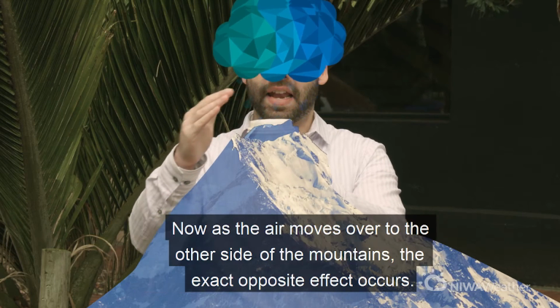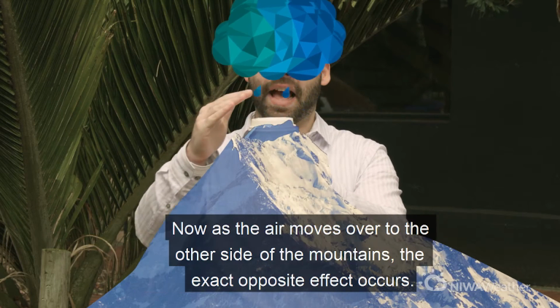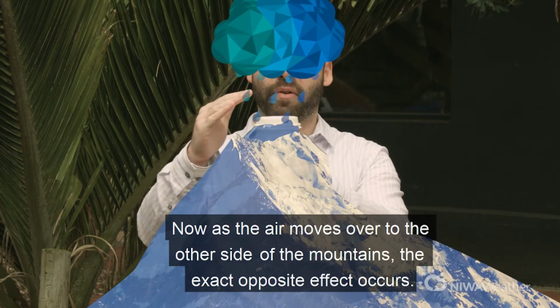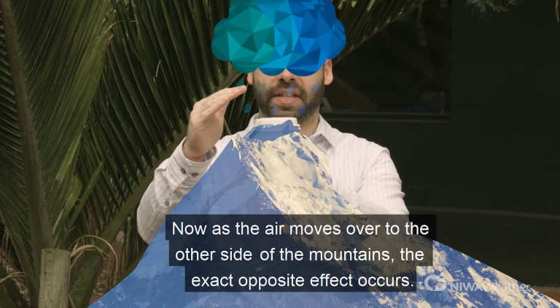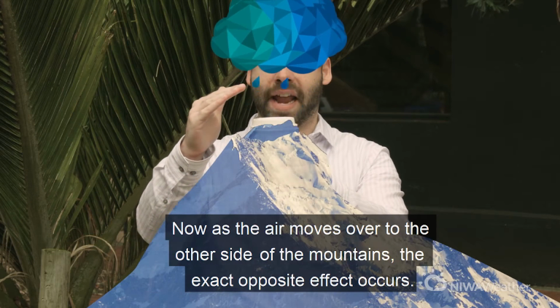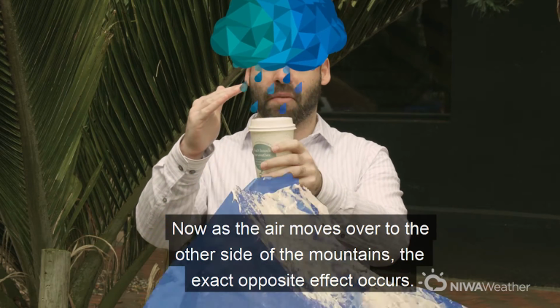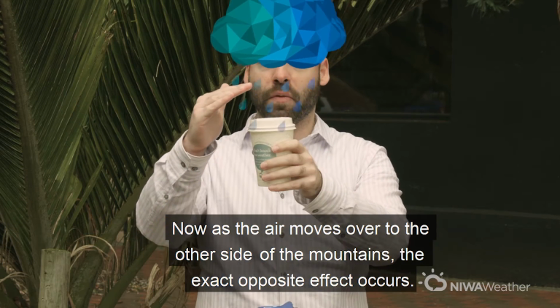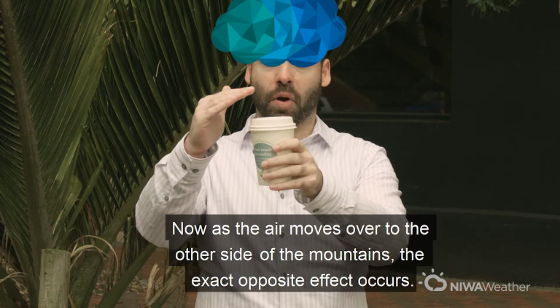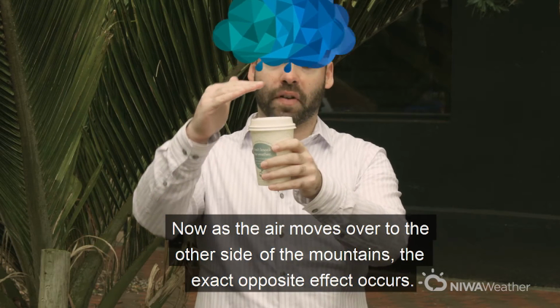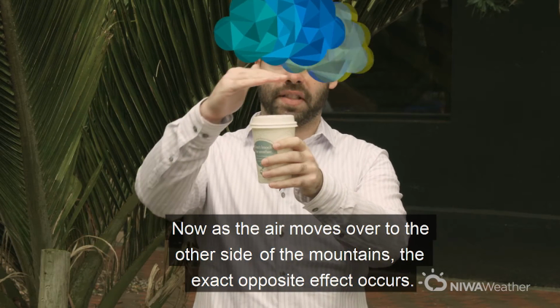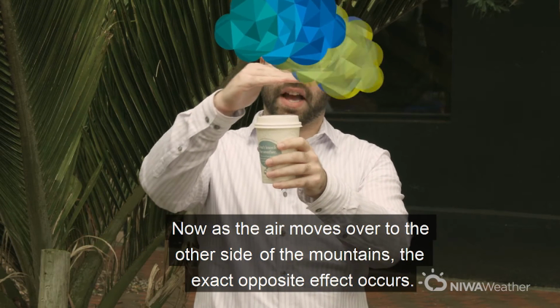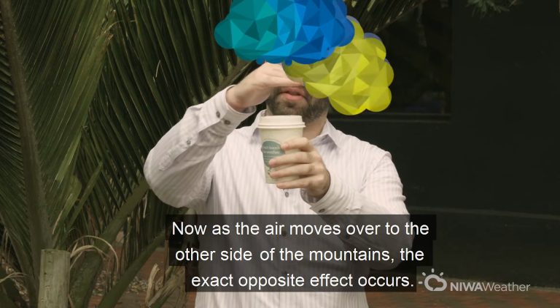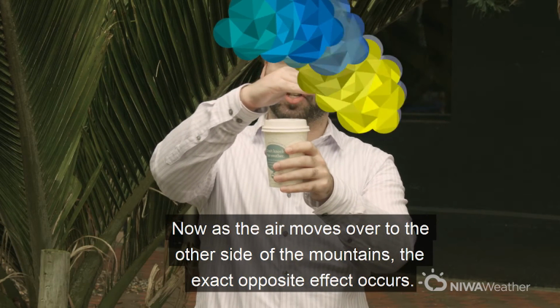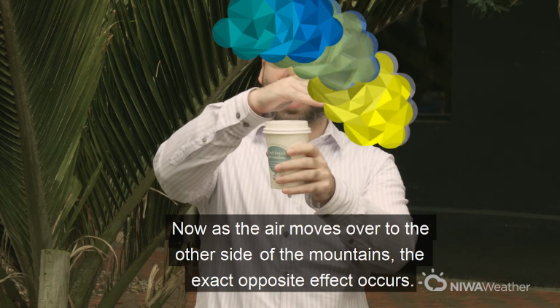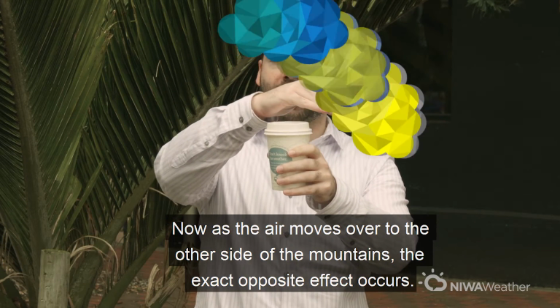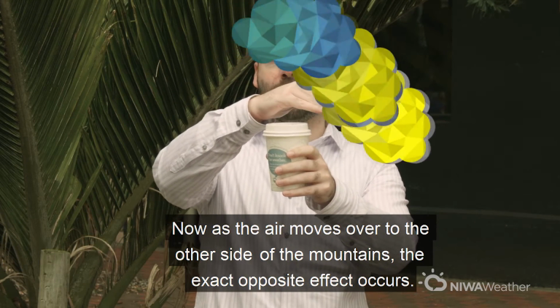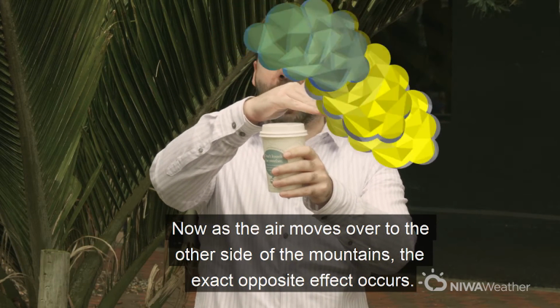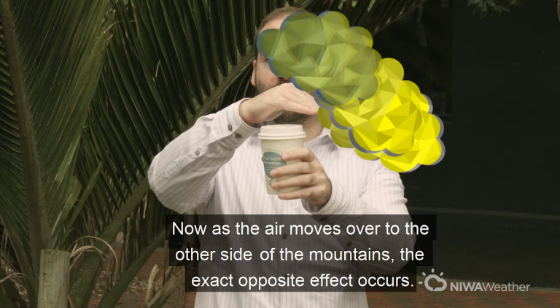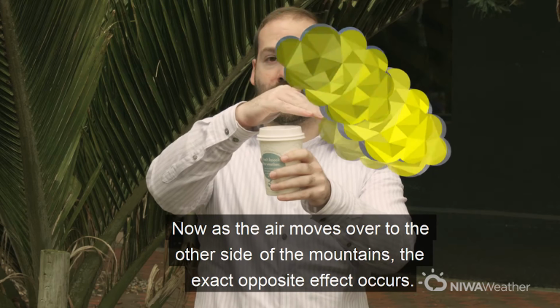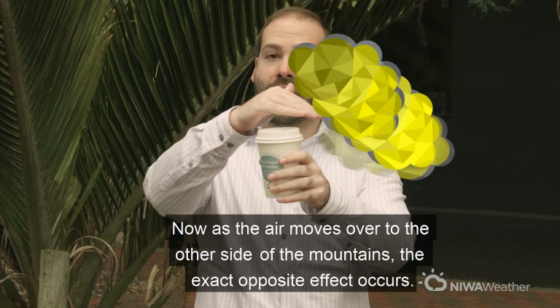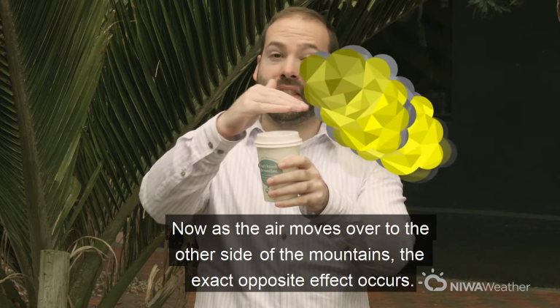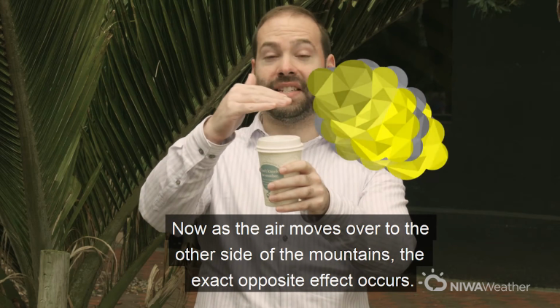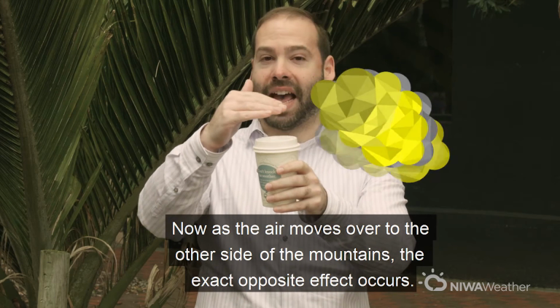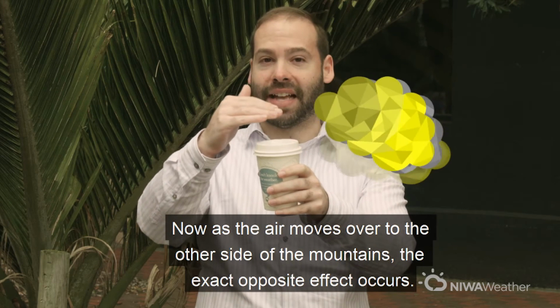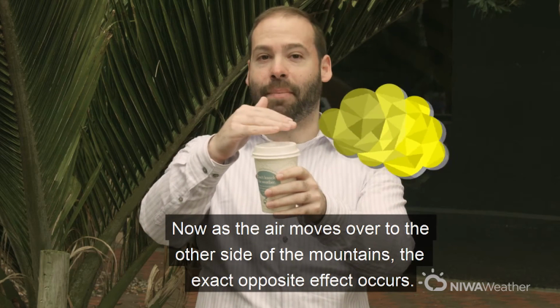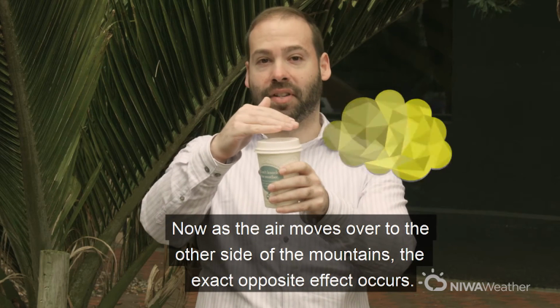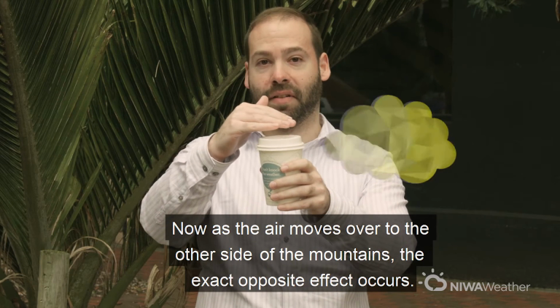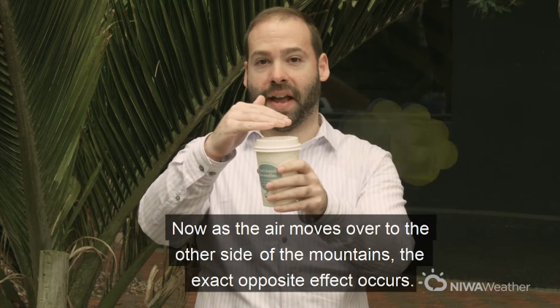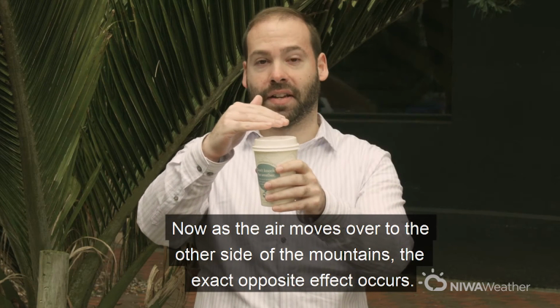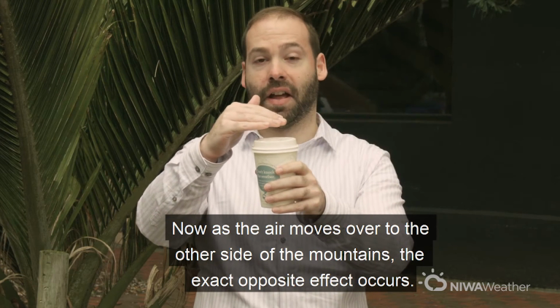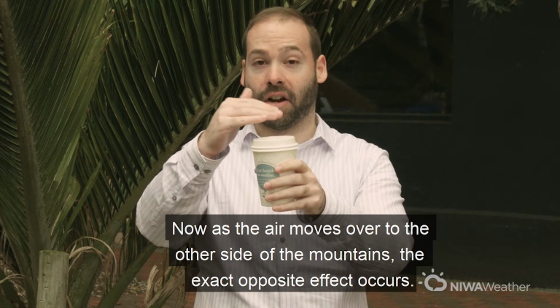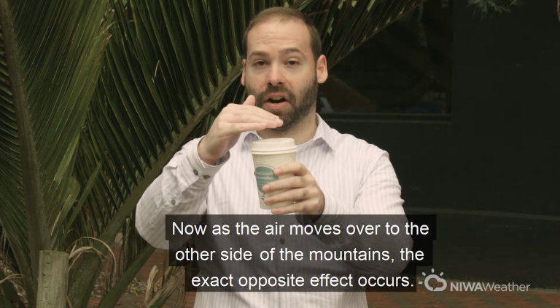The air rises and cools and it's forced to release some of its moisture as rainfall. Now as the air moves over to the other side of the mountains, the exact opposite effect occurs.